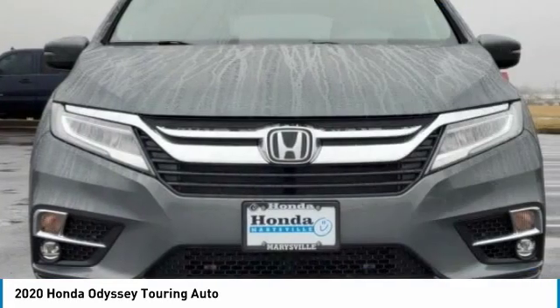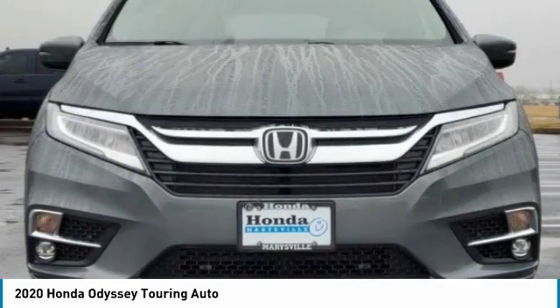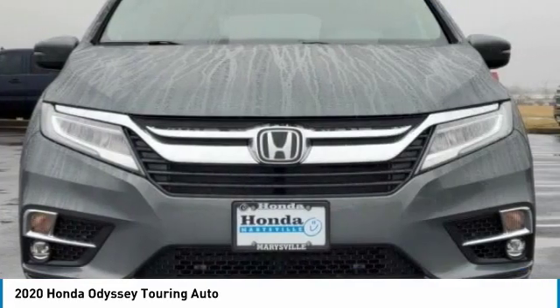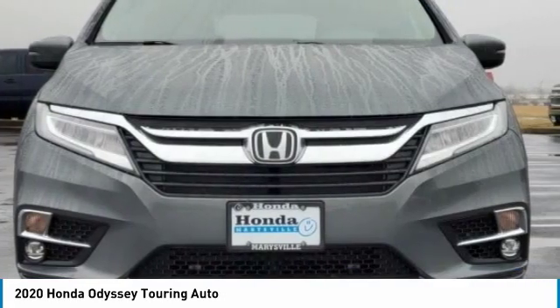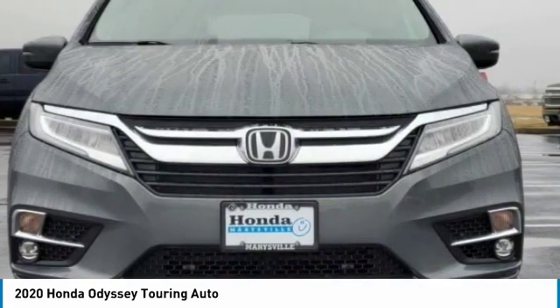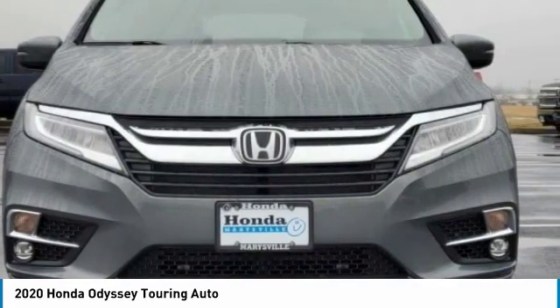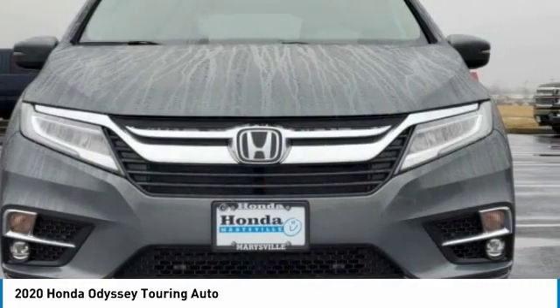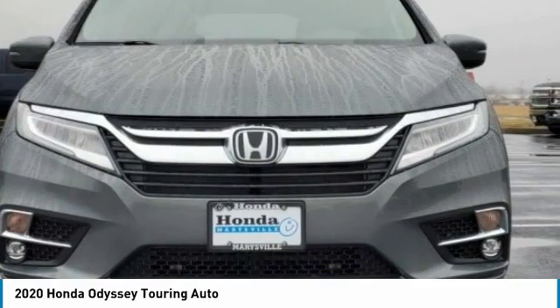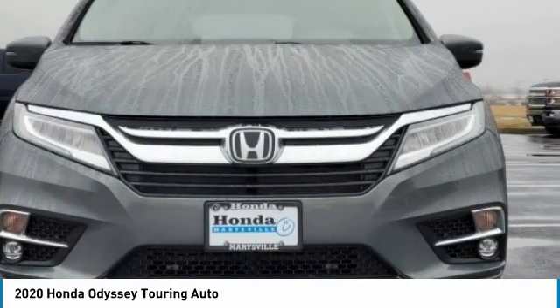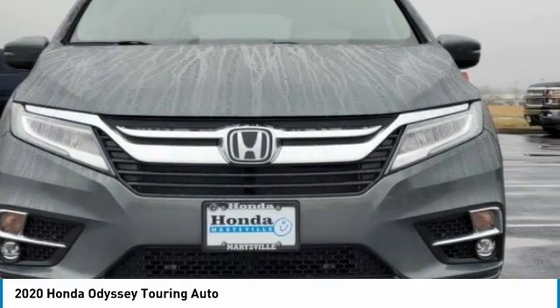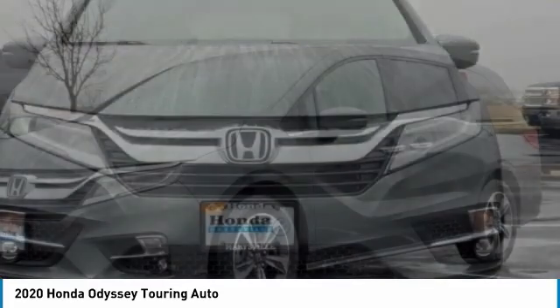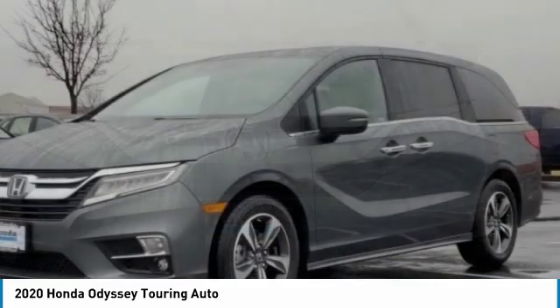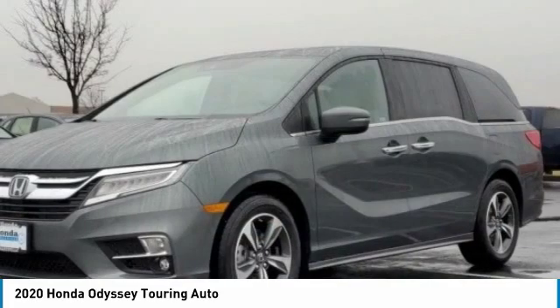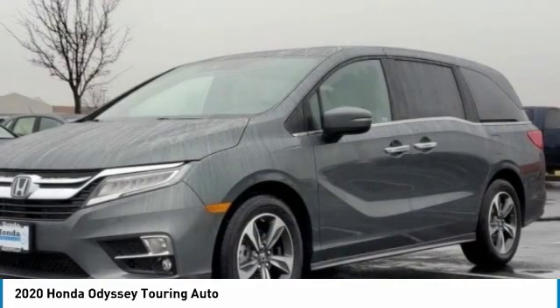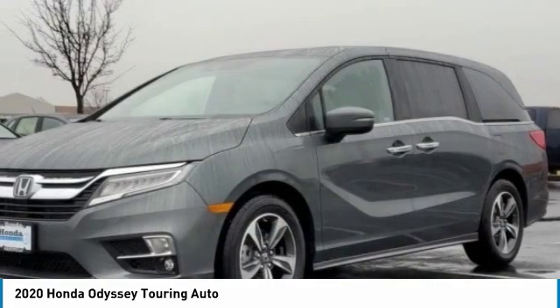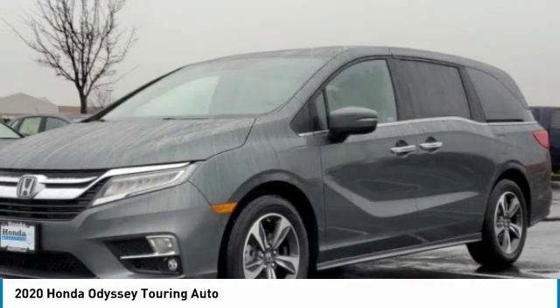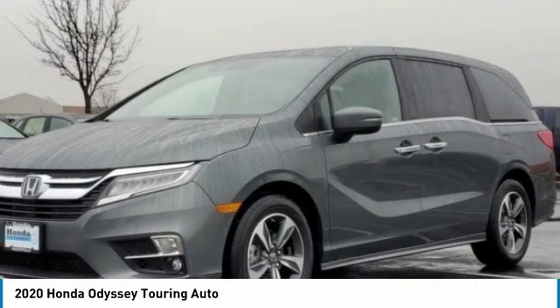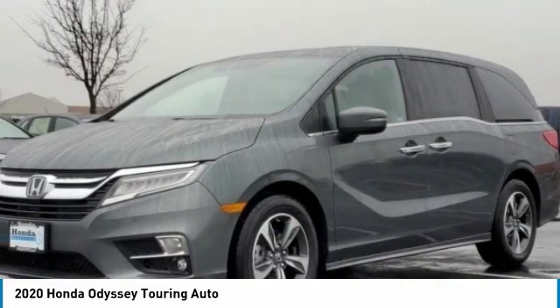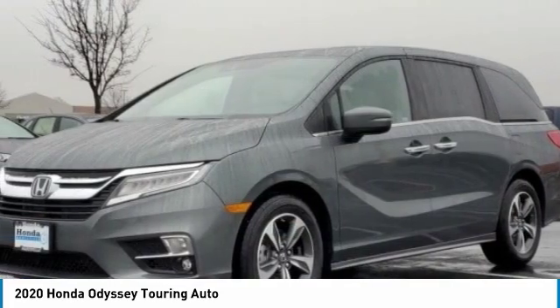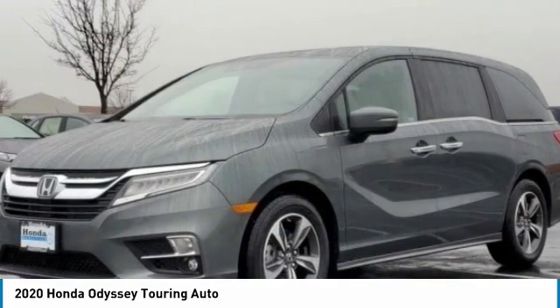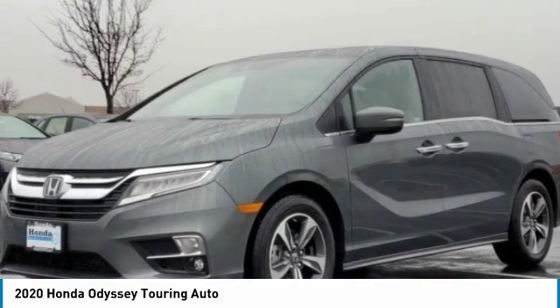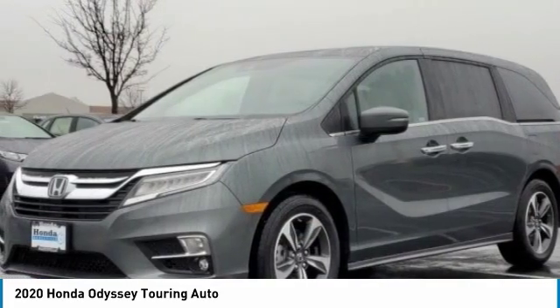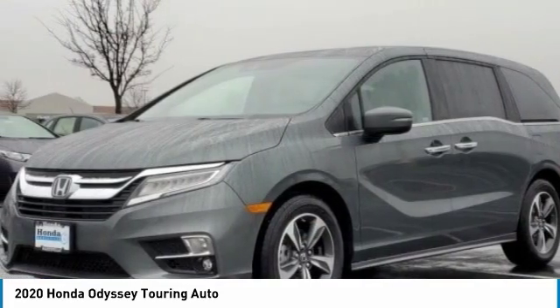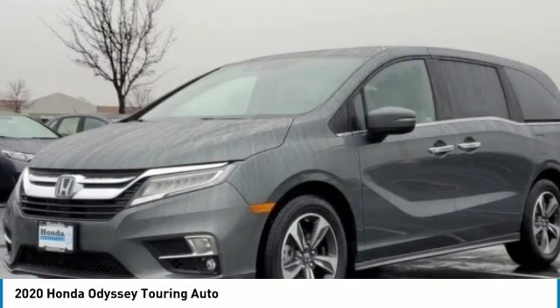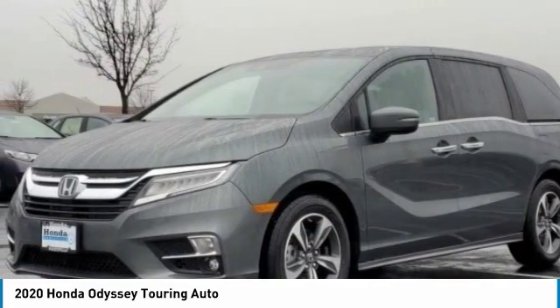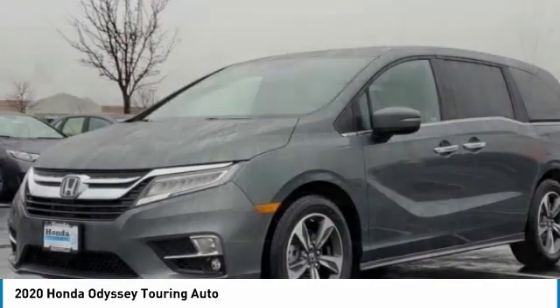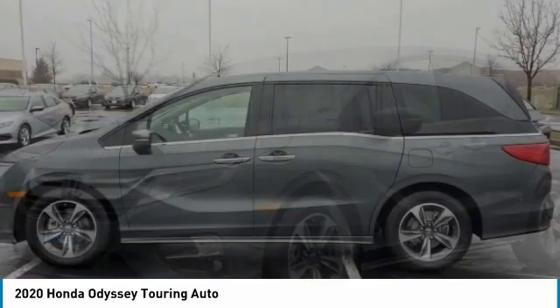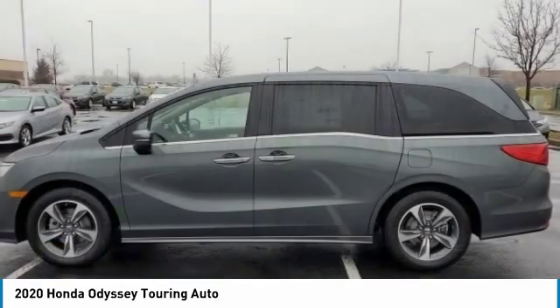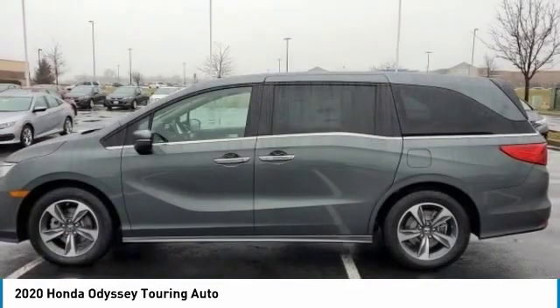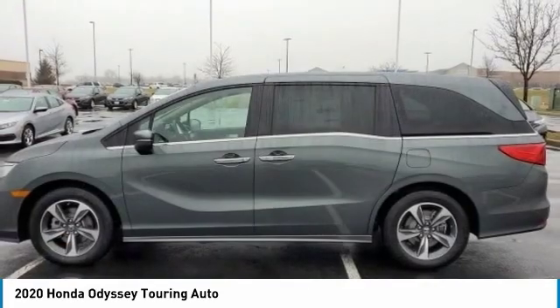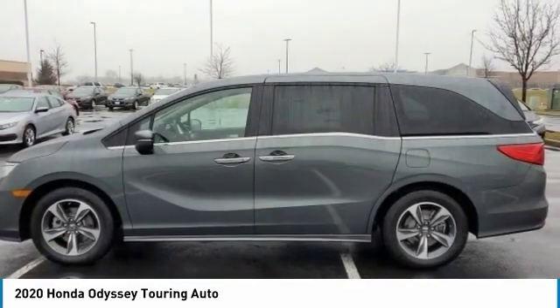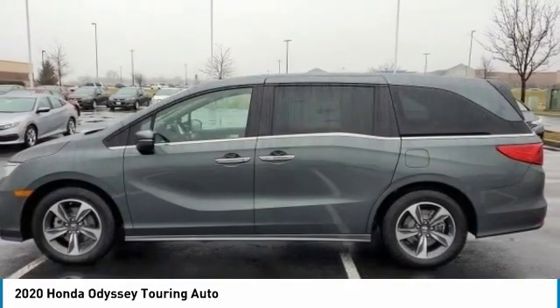Tachometer, entertainment system, leather-wrapped steering wheel. Wouldn't you look great in this vehicle?